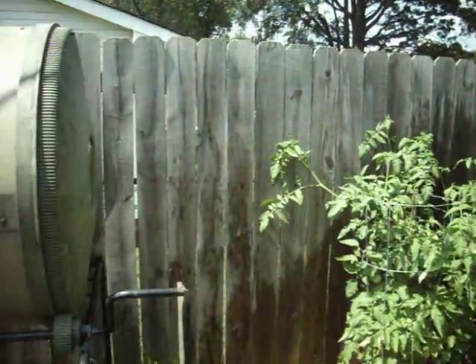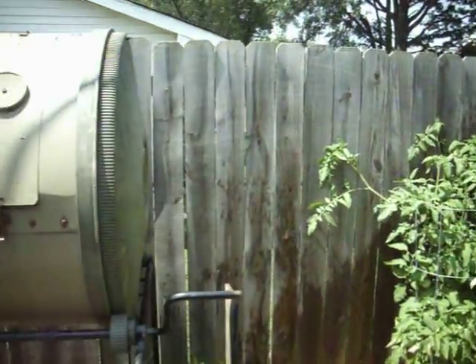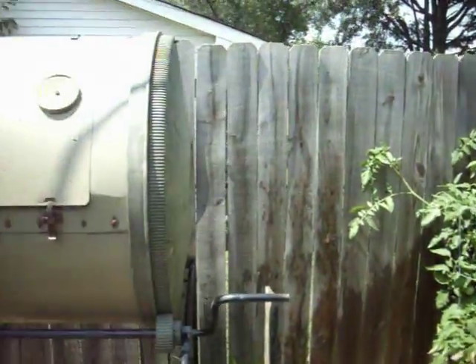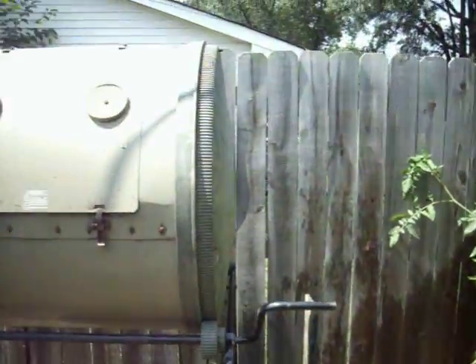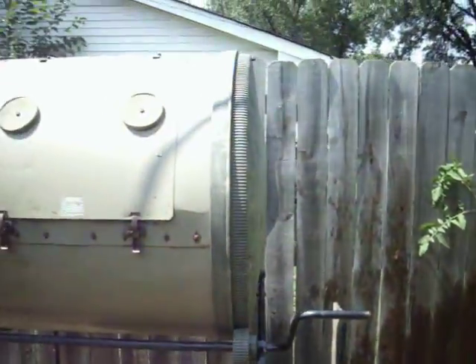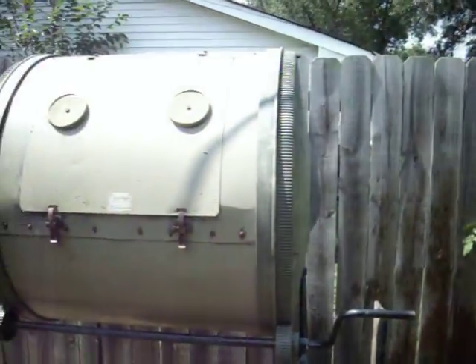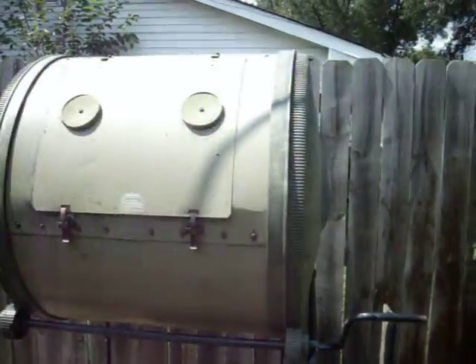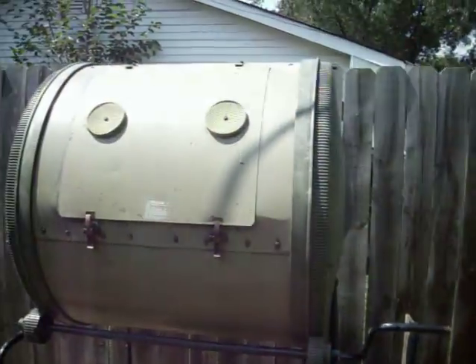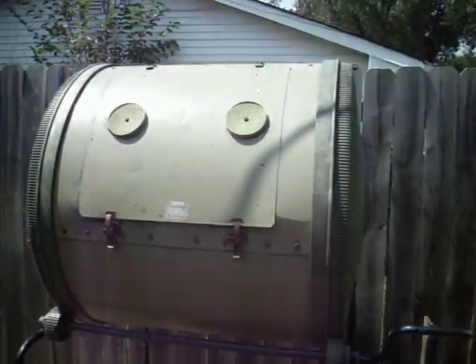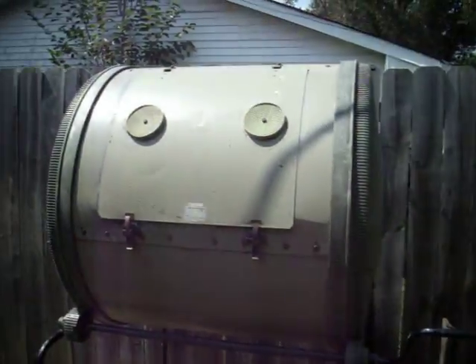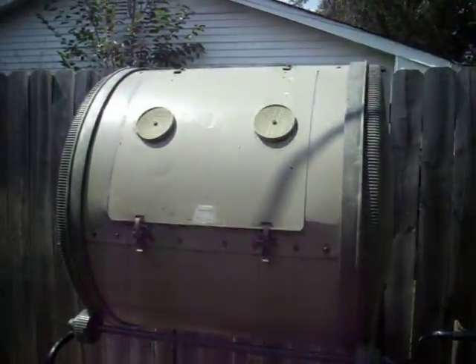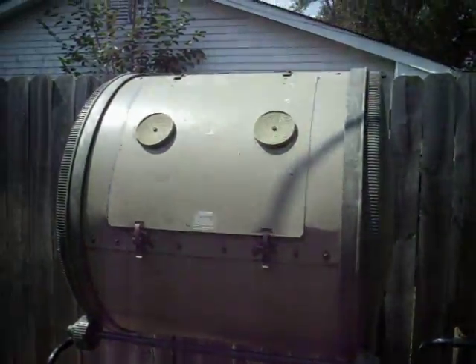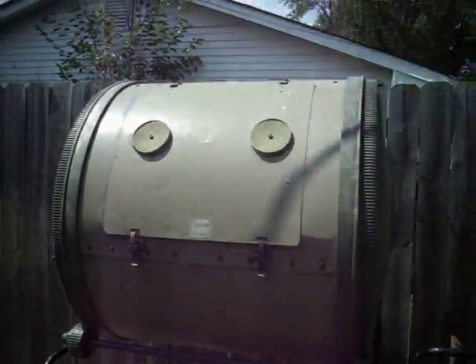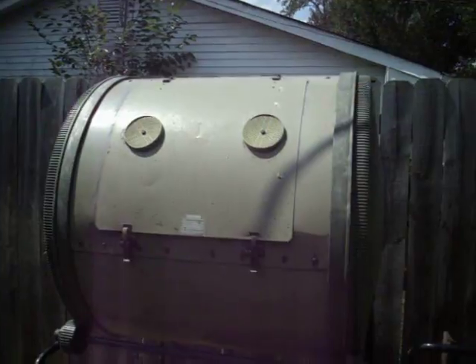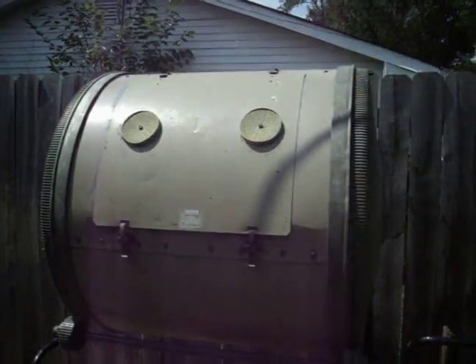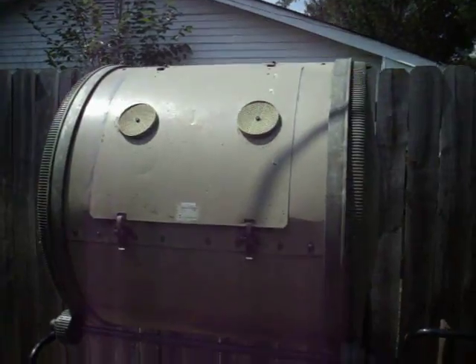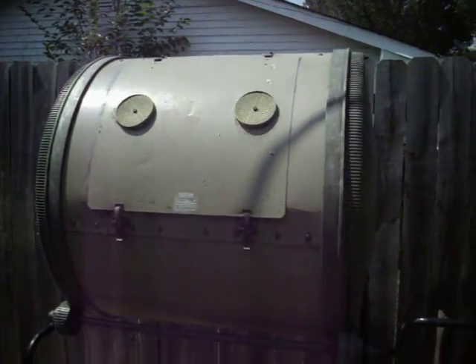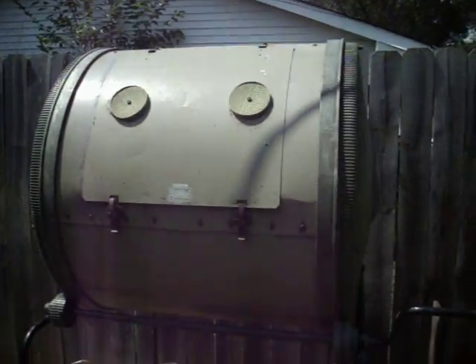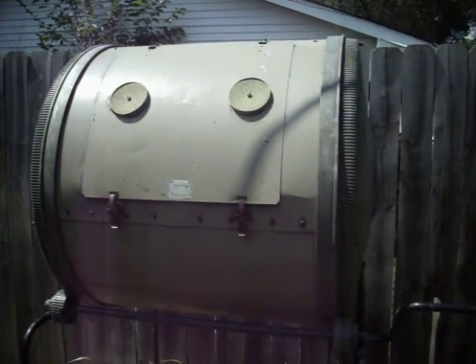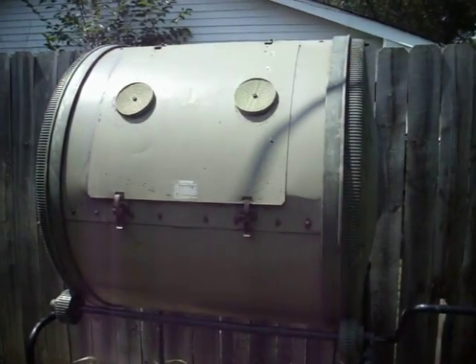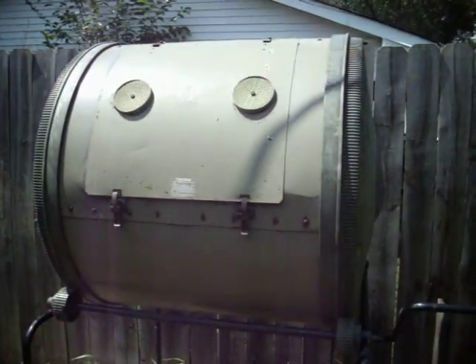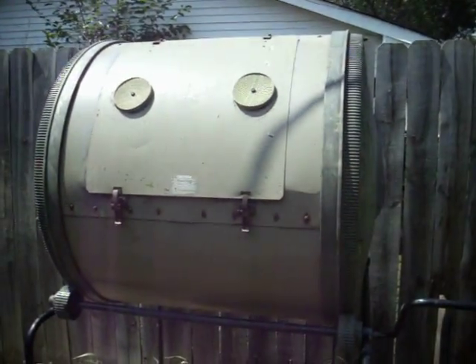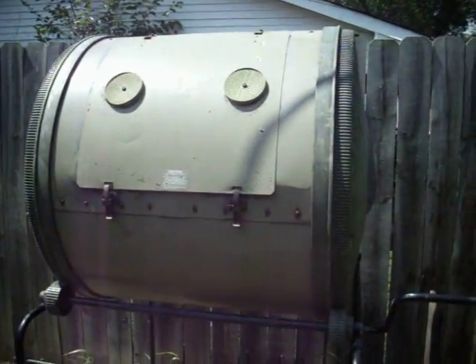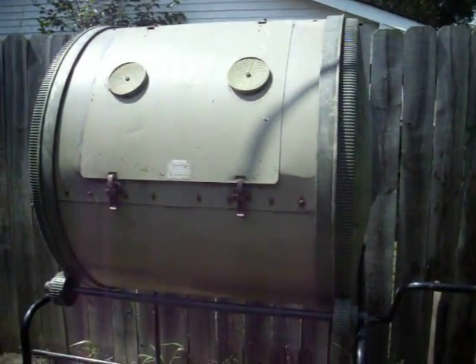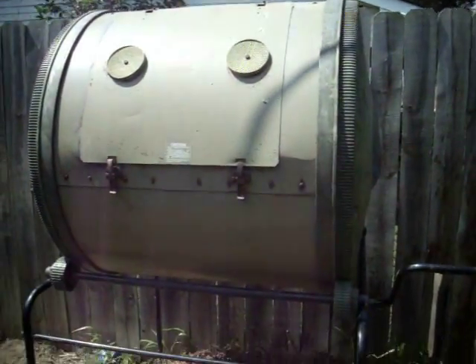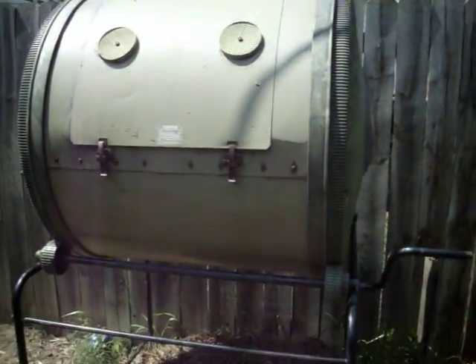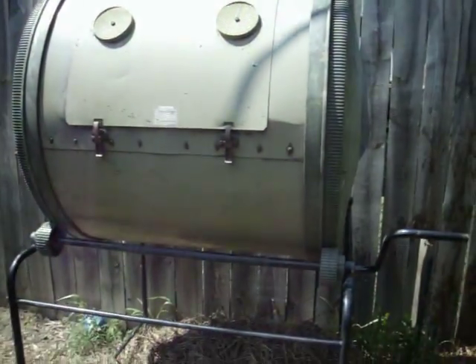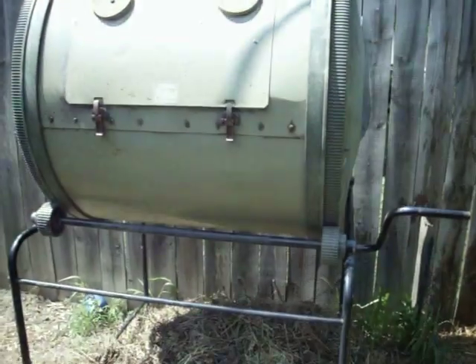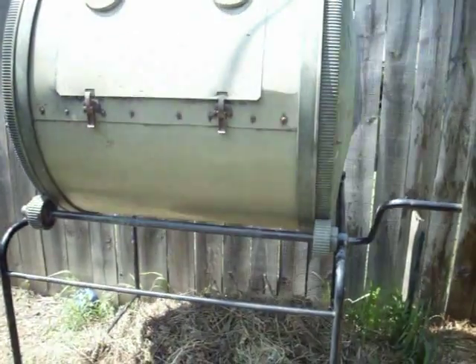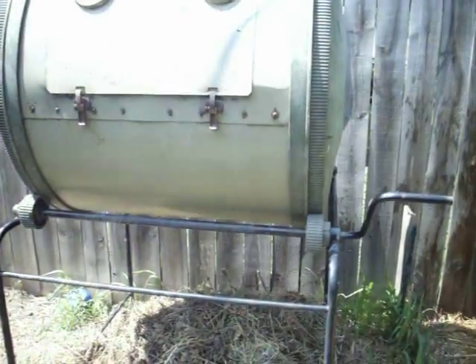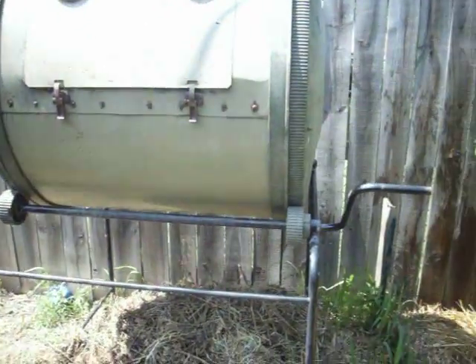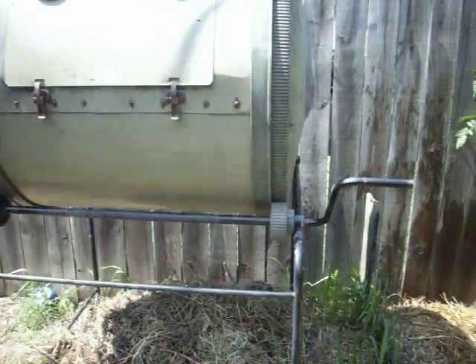We've got the composter set back up. Got all kinds of goodies to go in there.